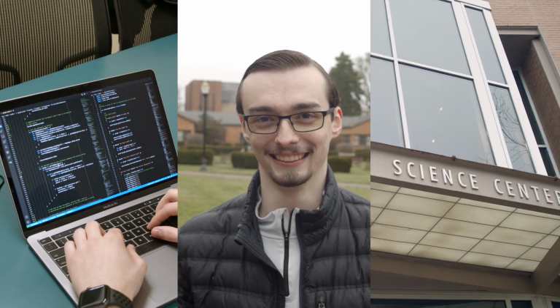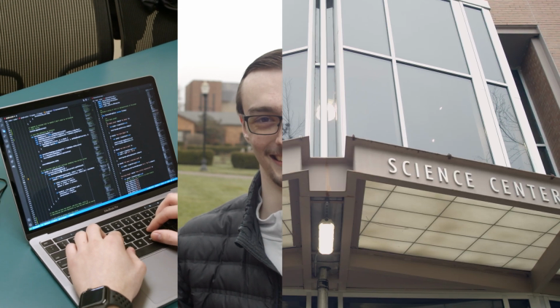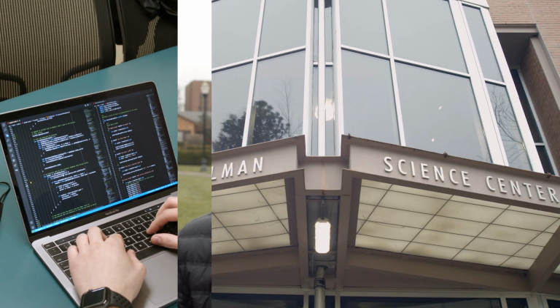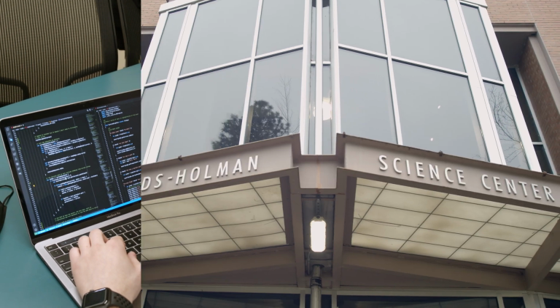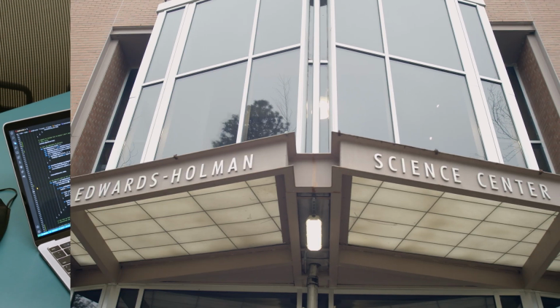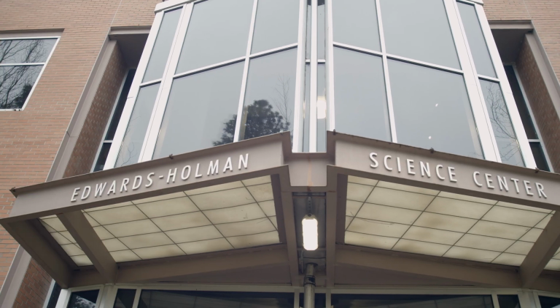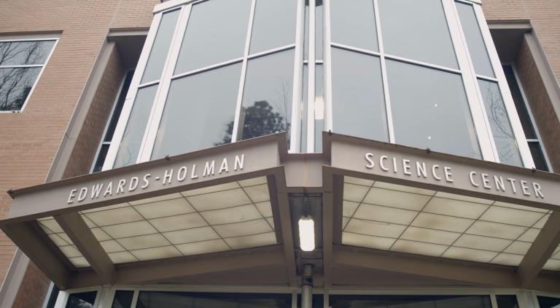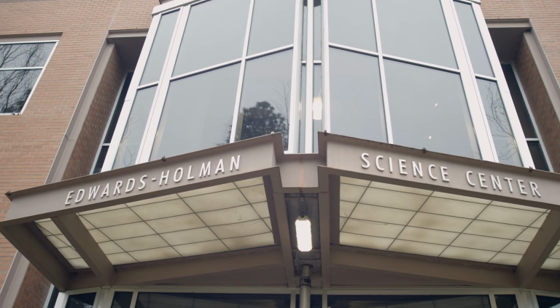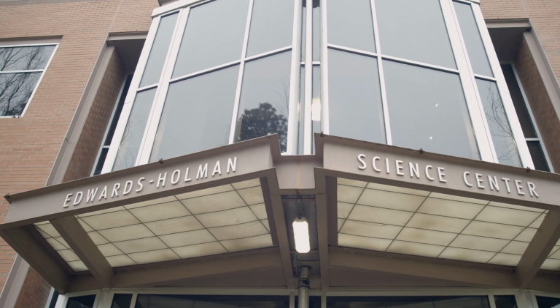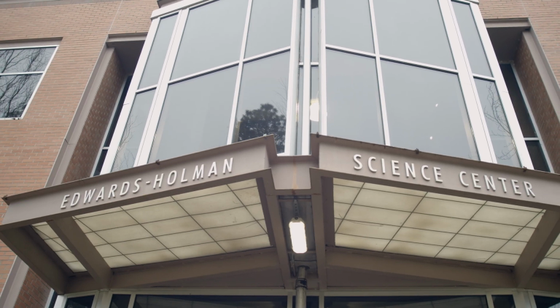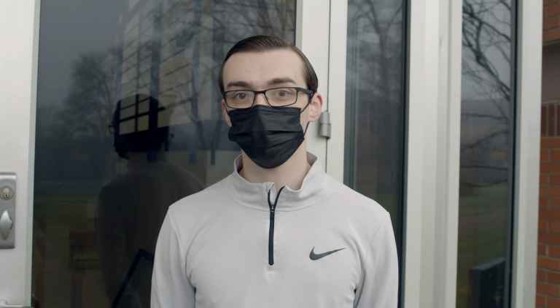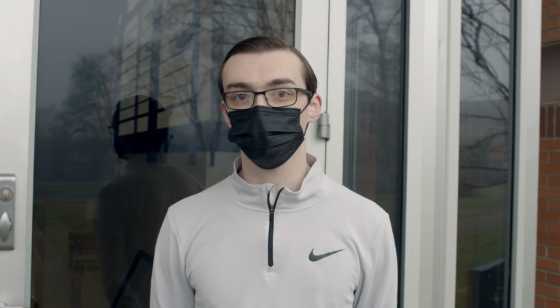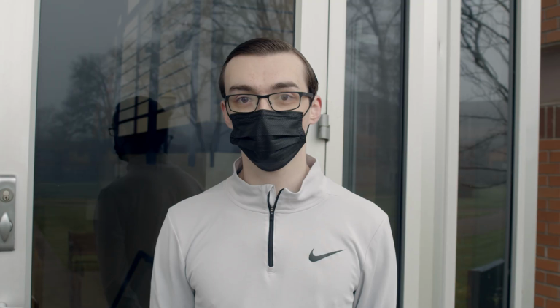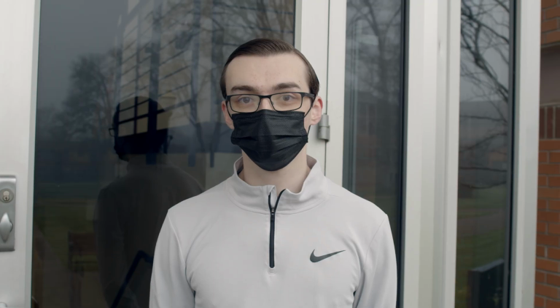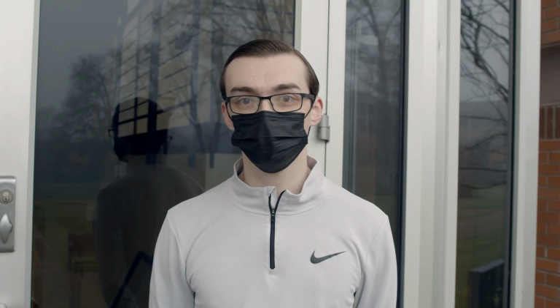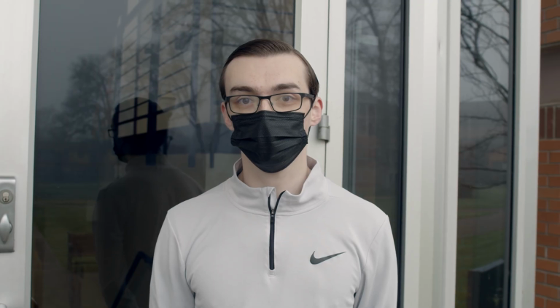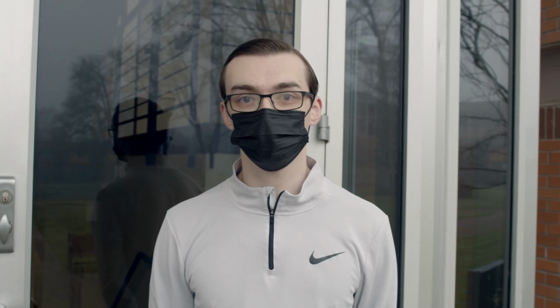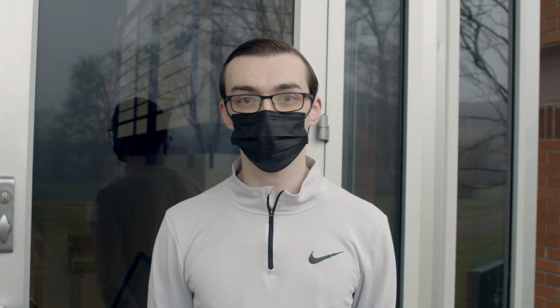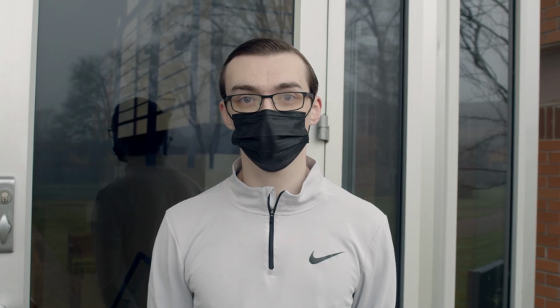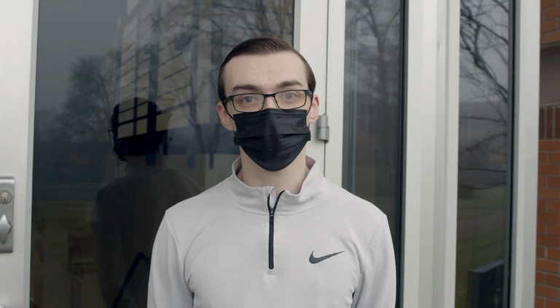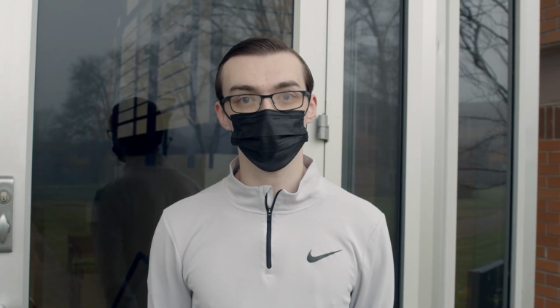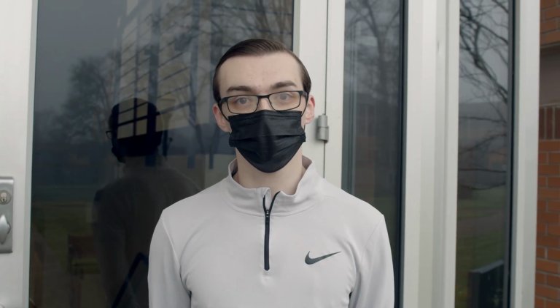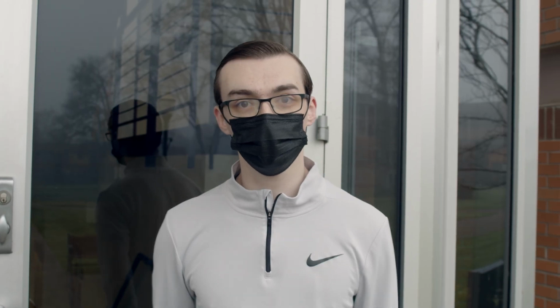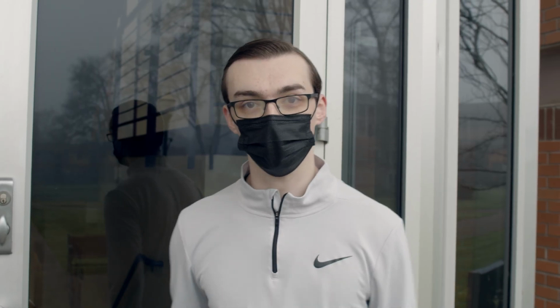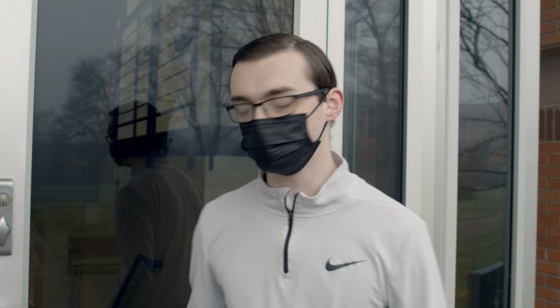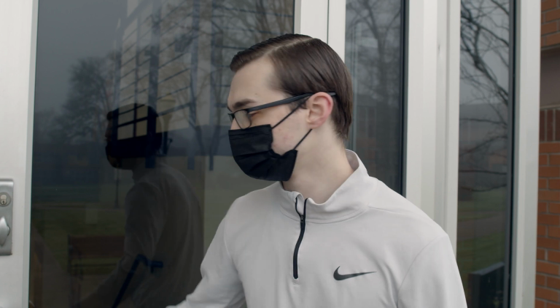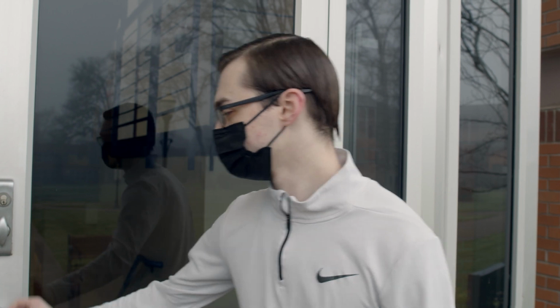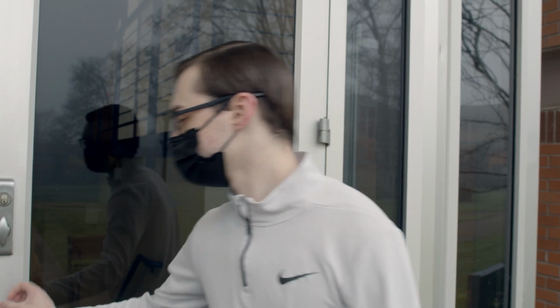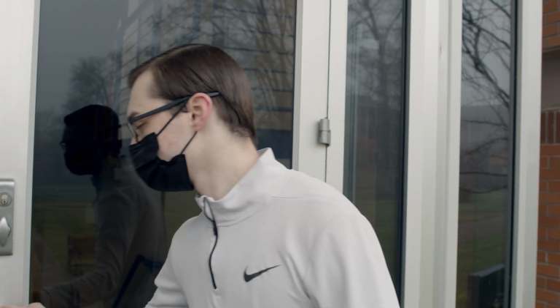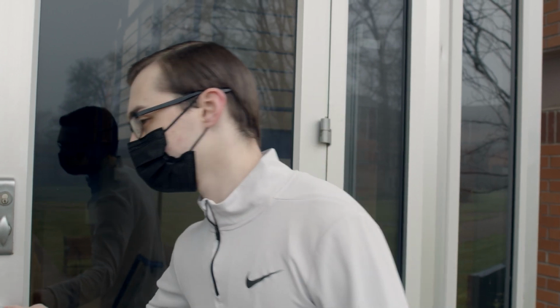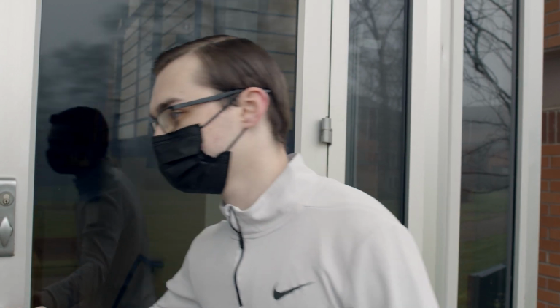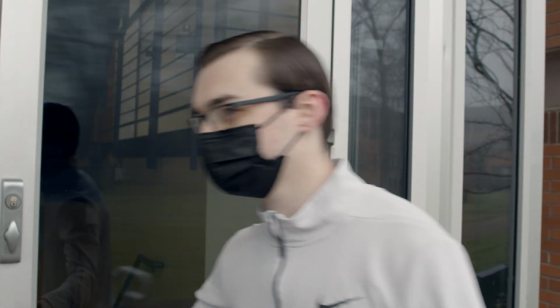This is EHS. This is where a lot of the computer science and cybersecurity labs are located. Let's go inside and check it out.